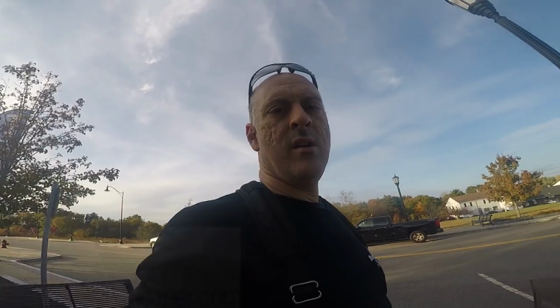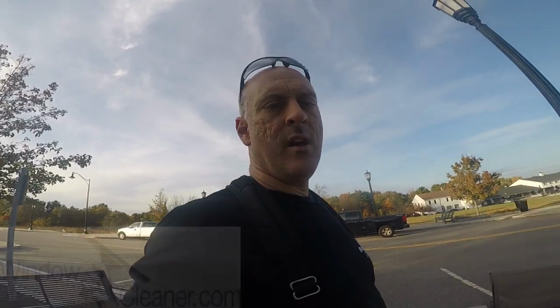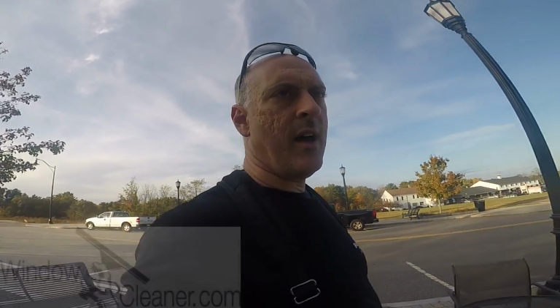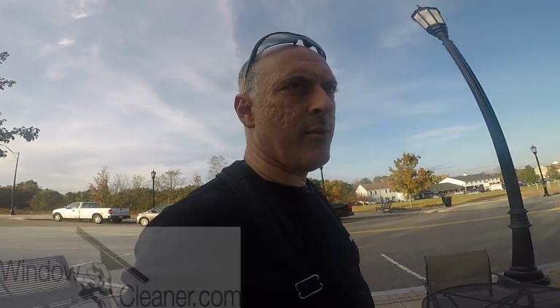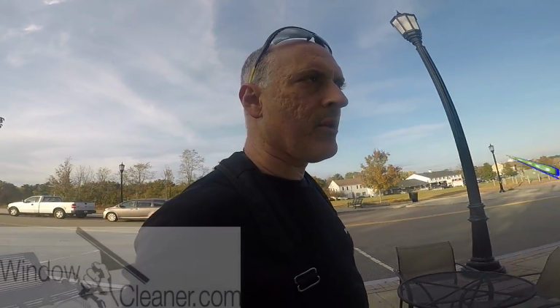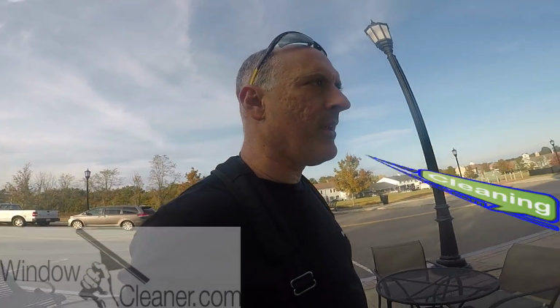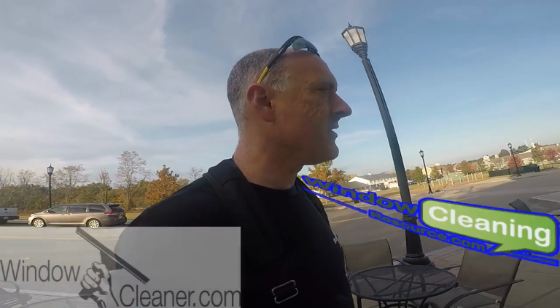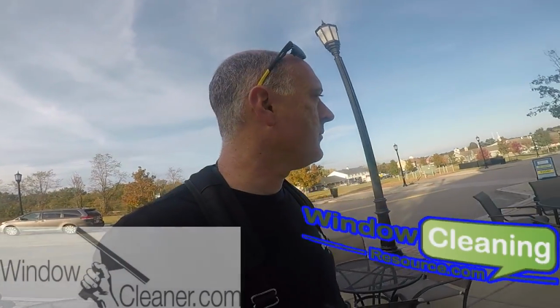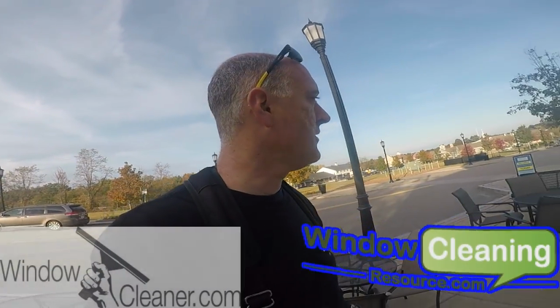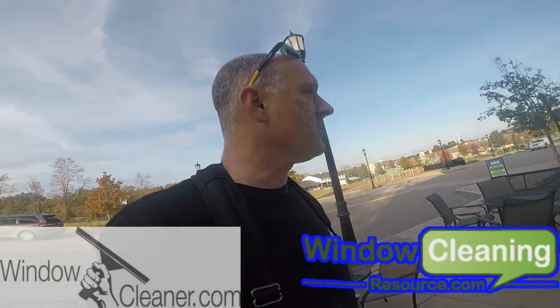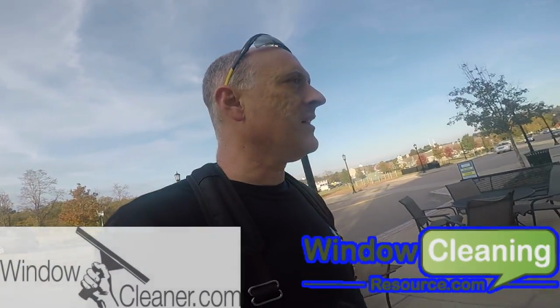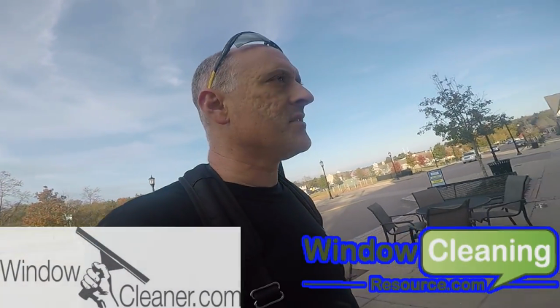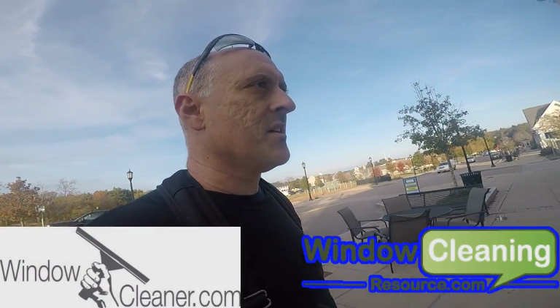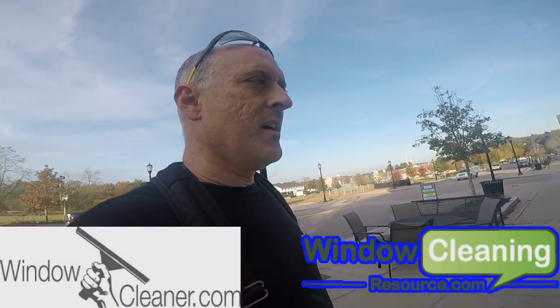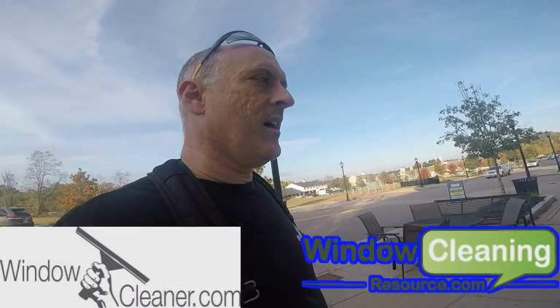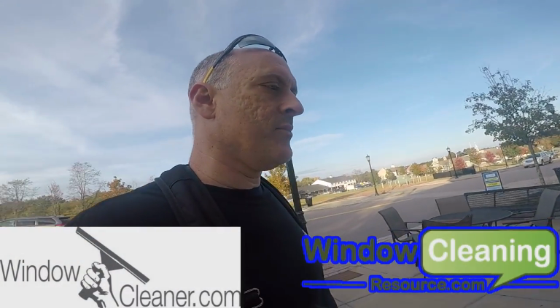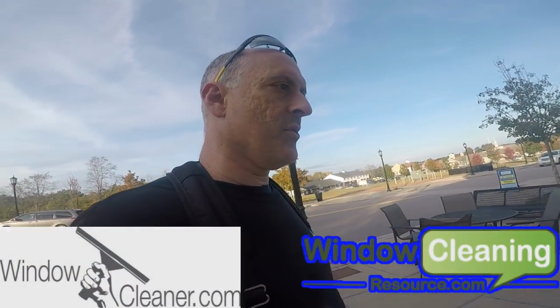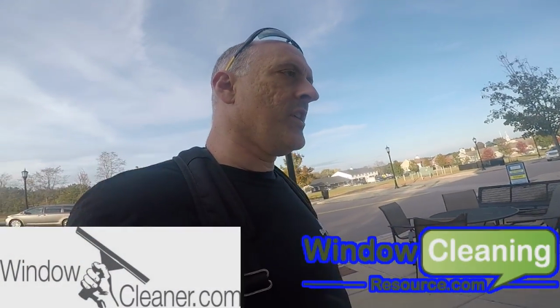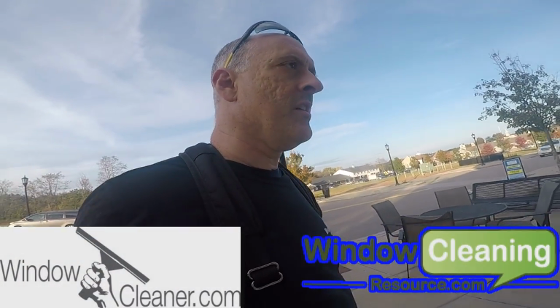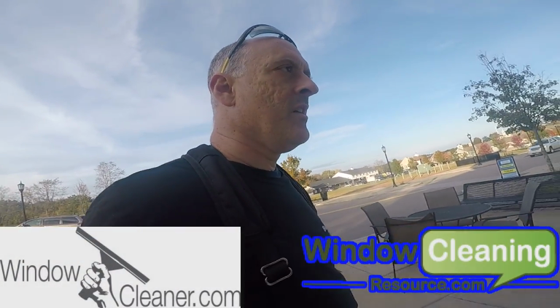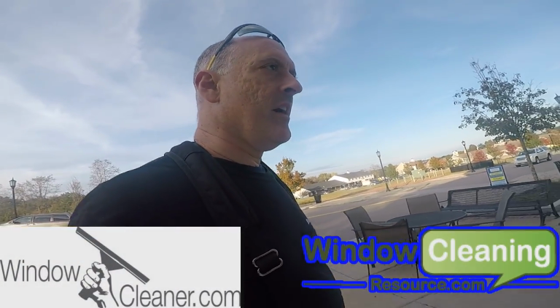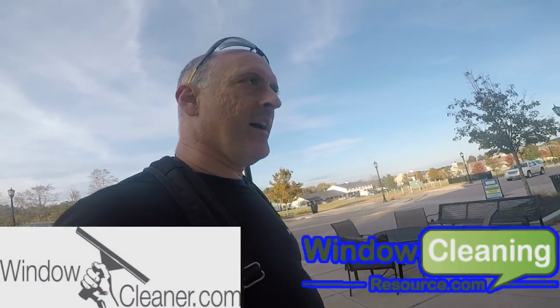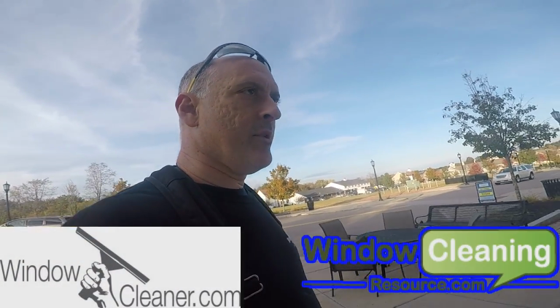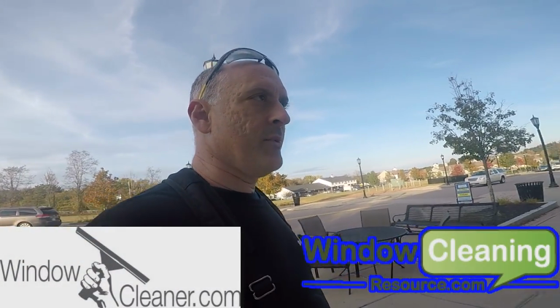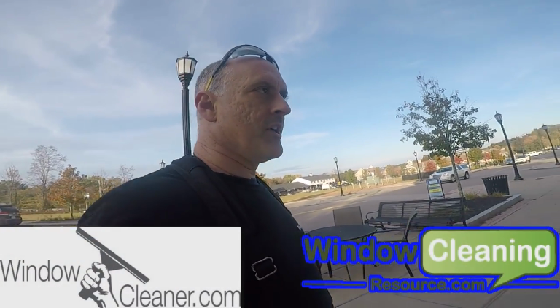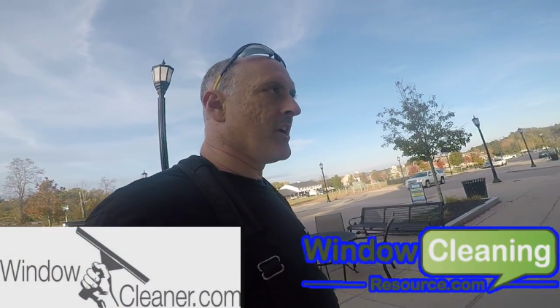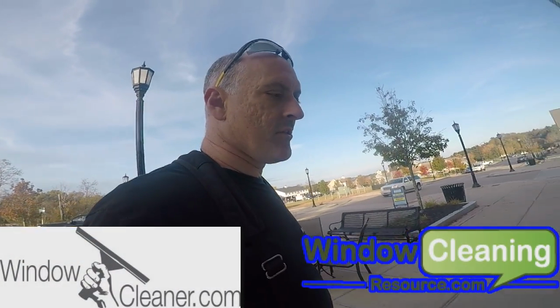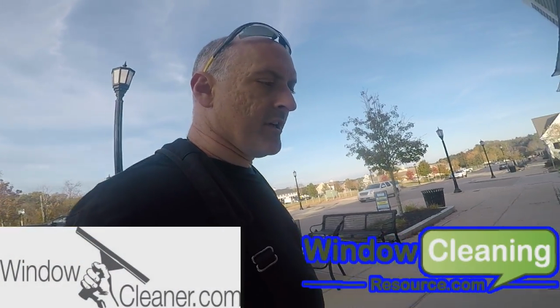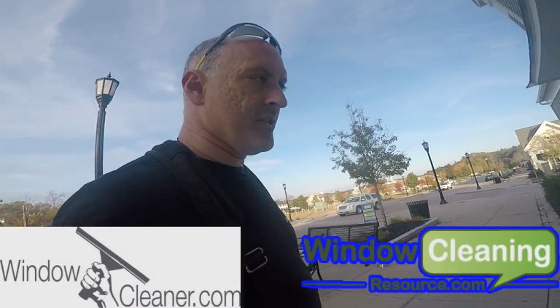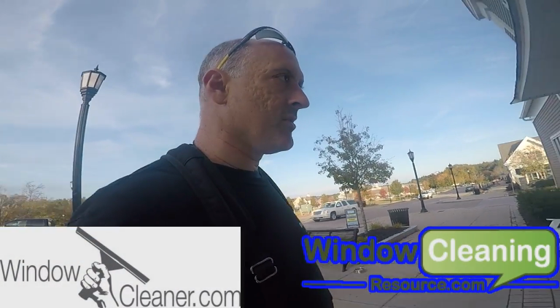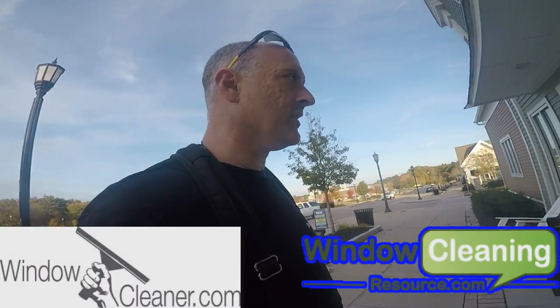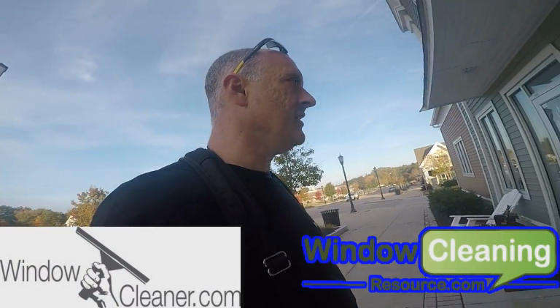Hi, welcome back to the Window Cleanse. I'm Jordy and we're doing another initial clean.